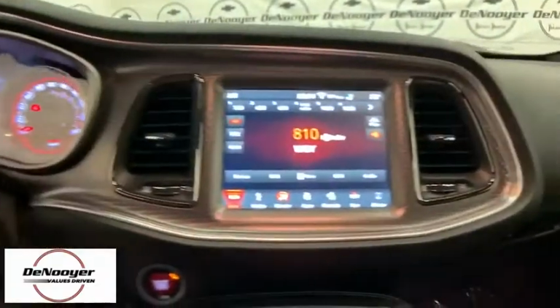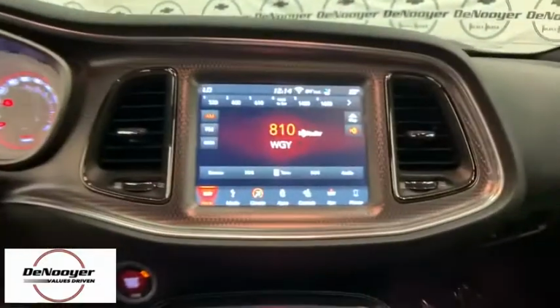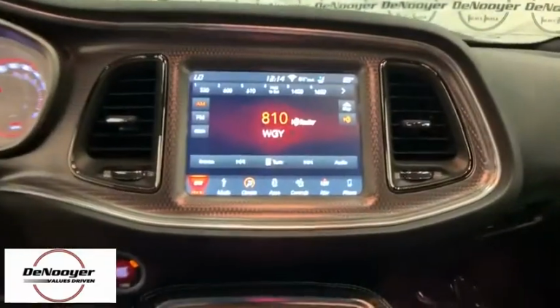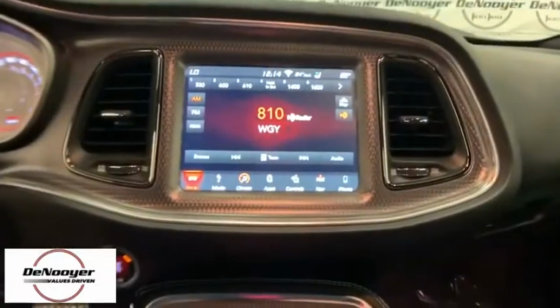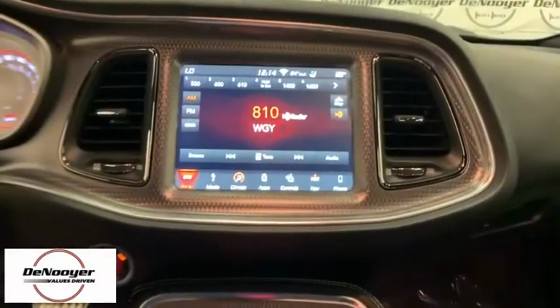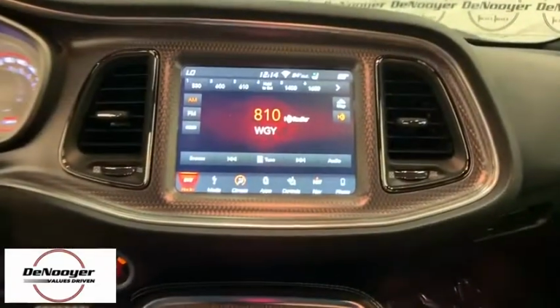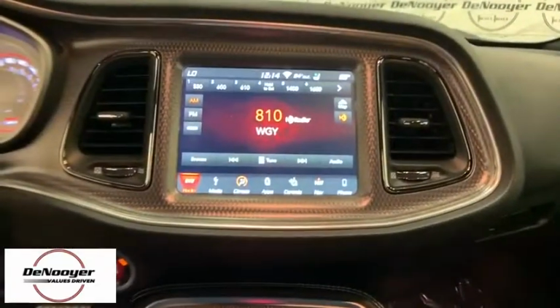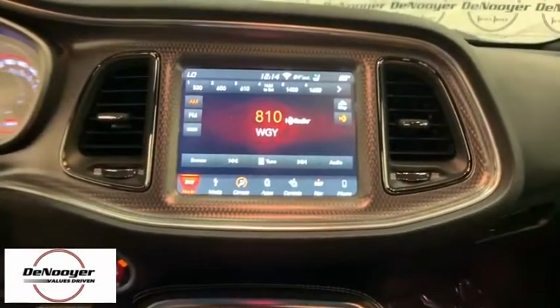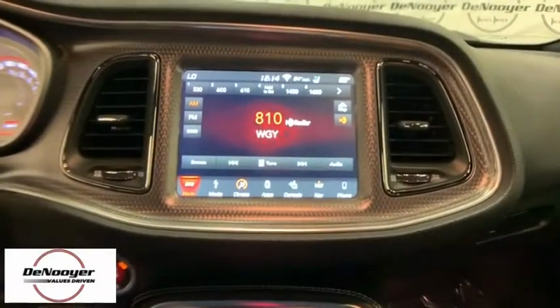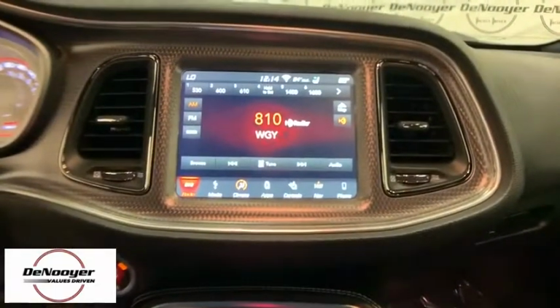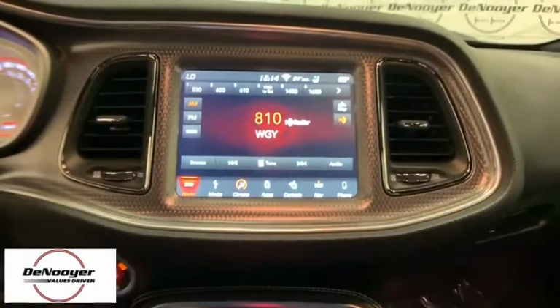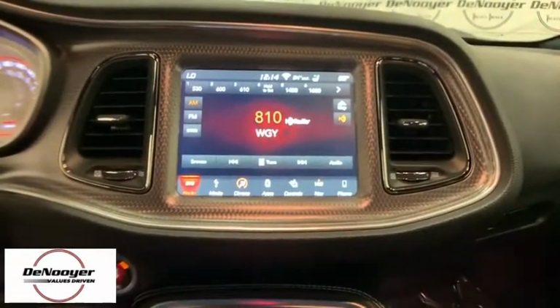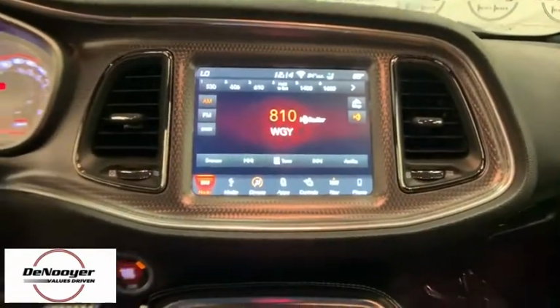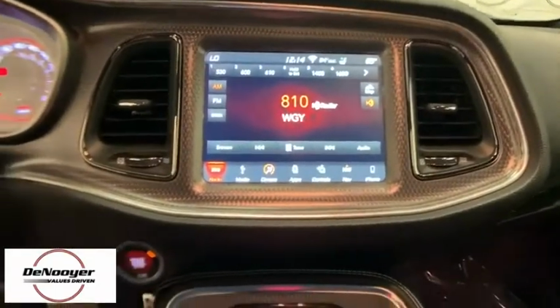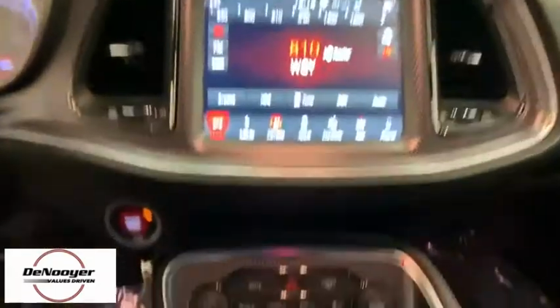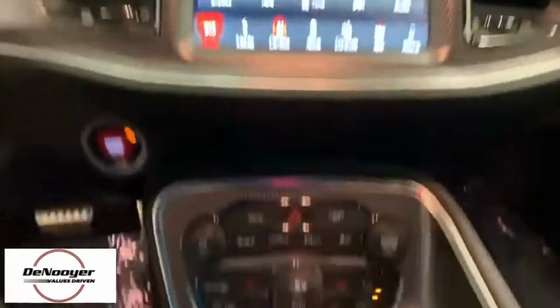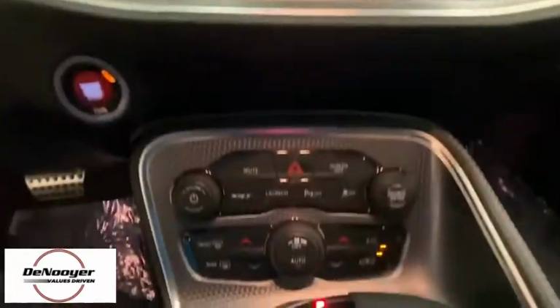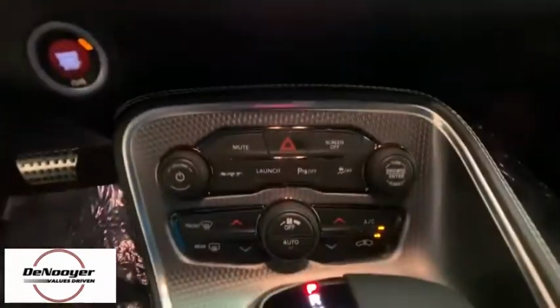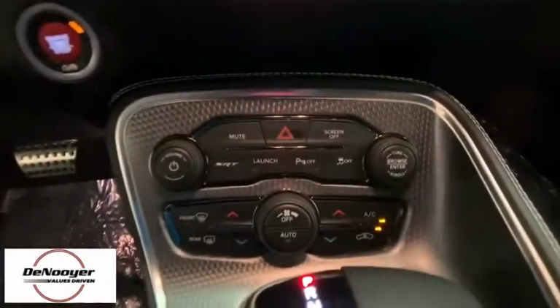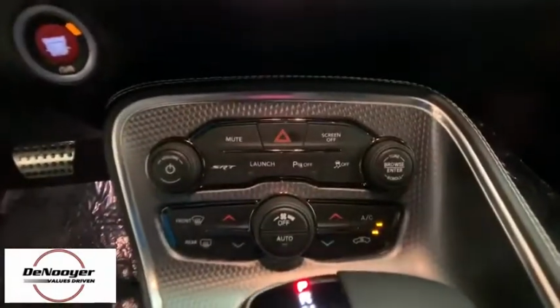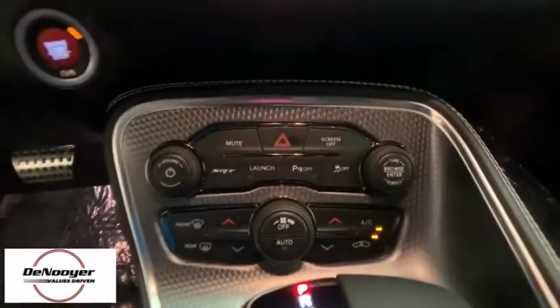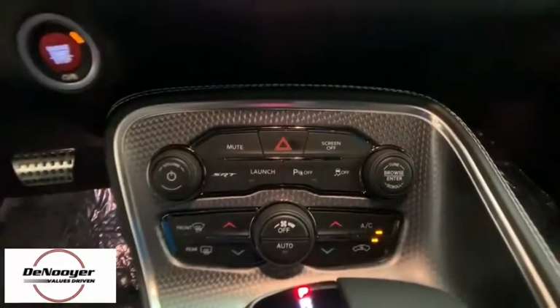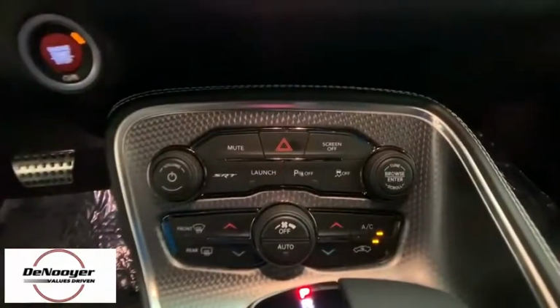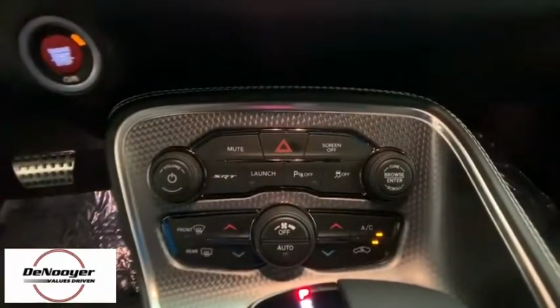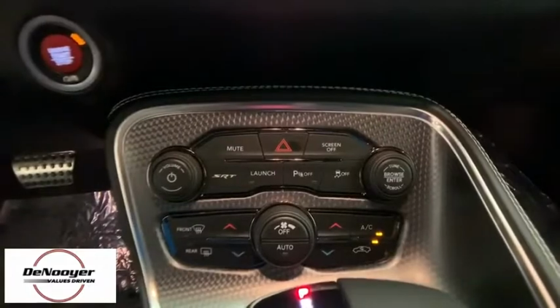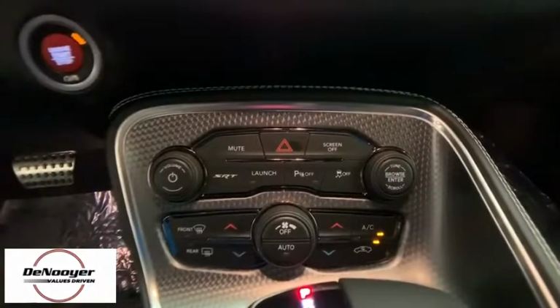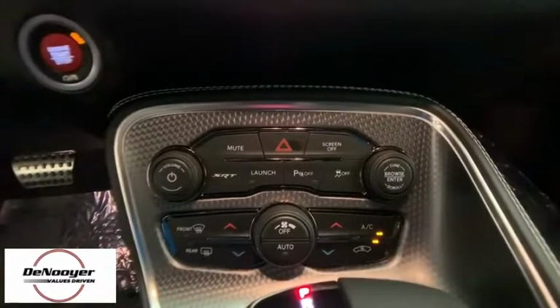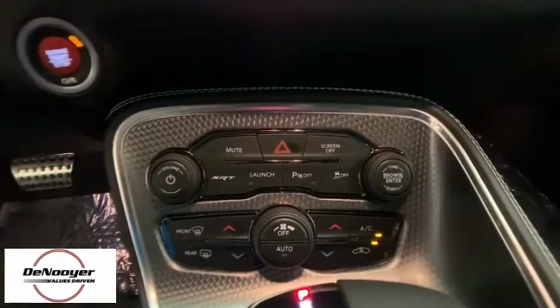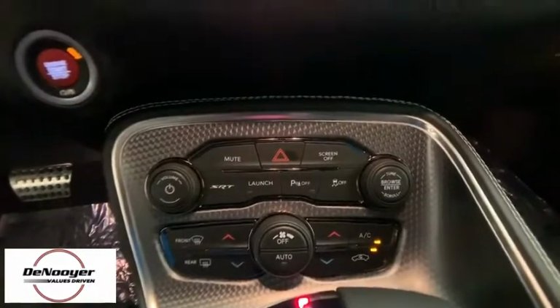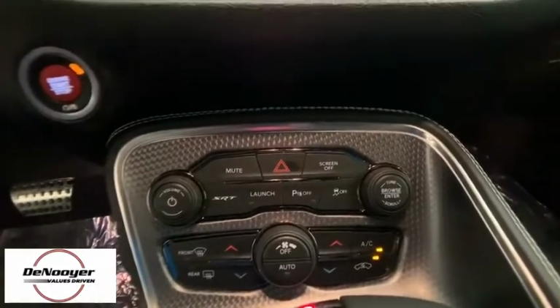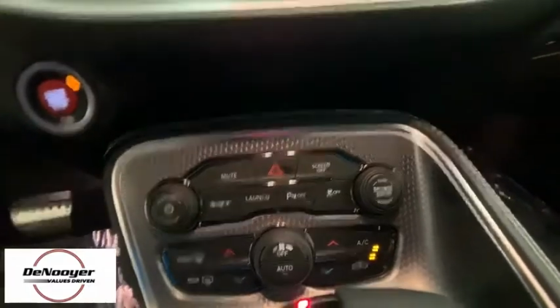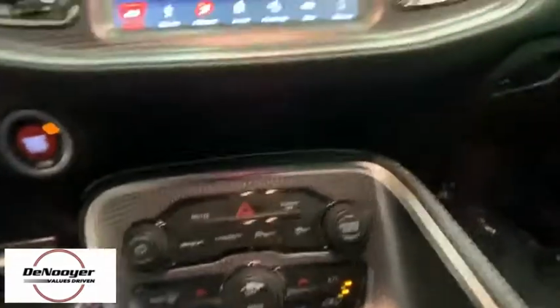Remote keyless entry, brake assist, panic alarm, overhead console, and tachometer.